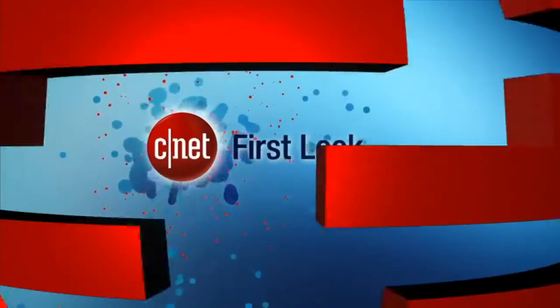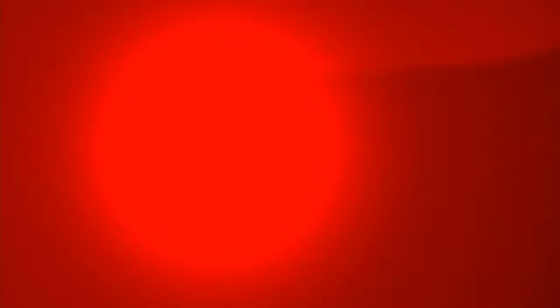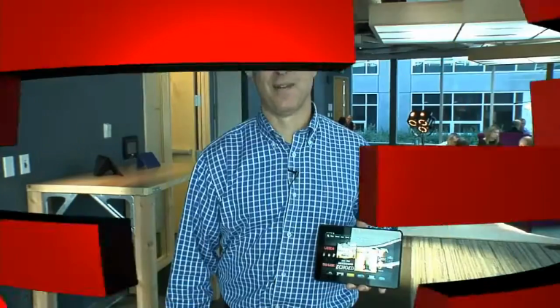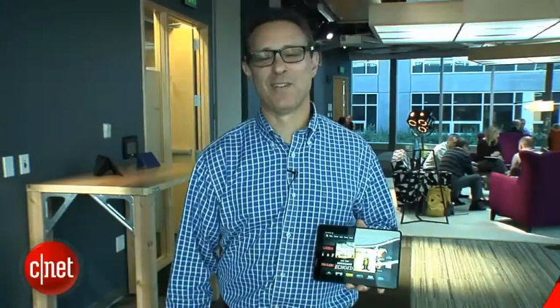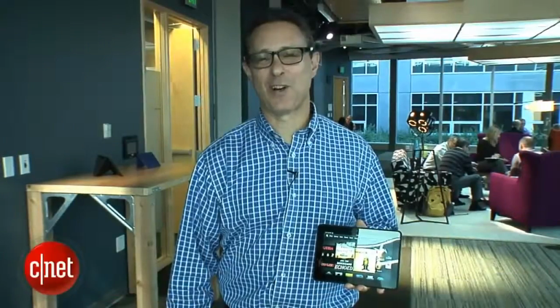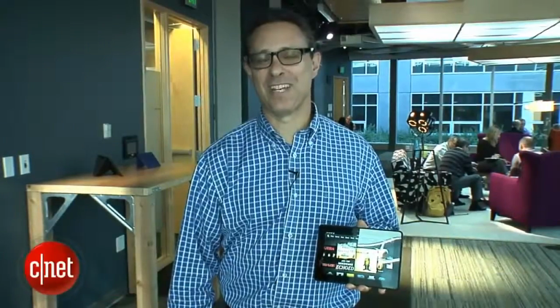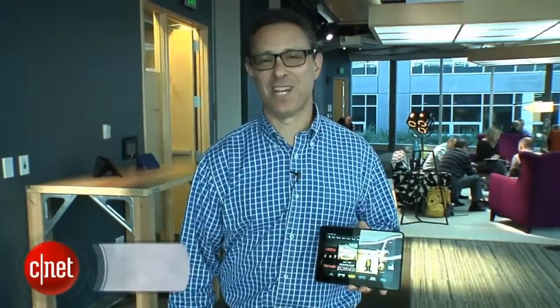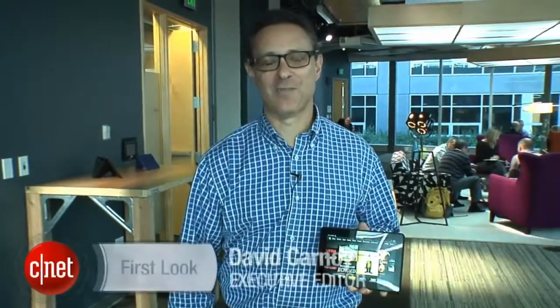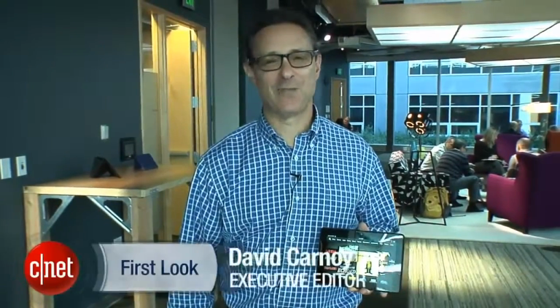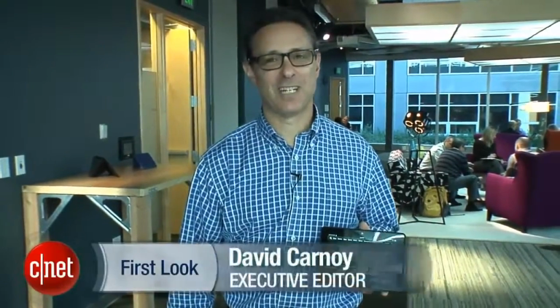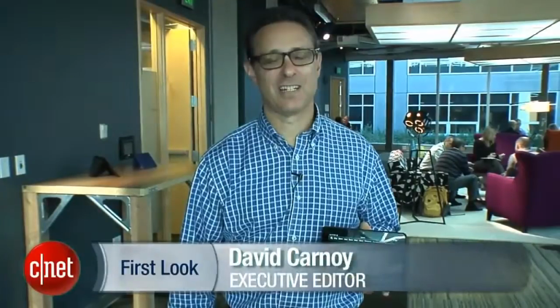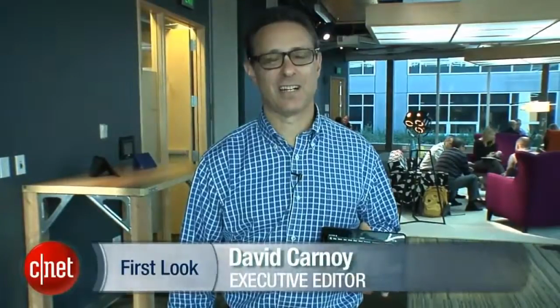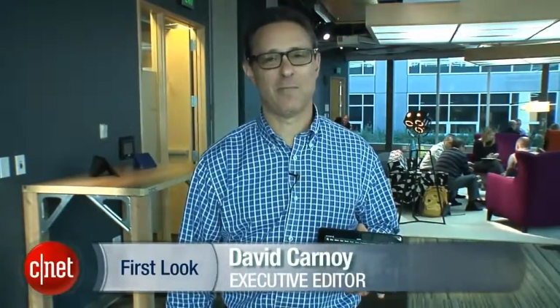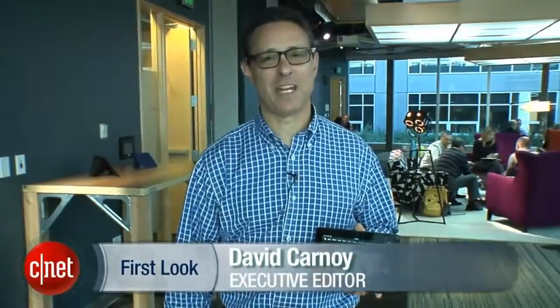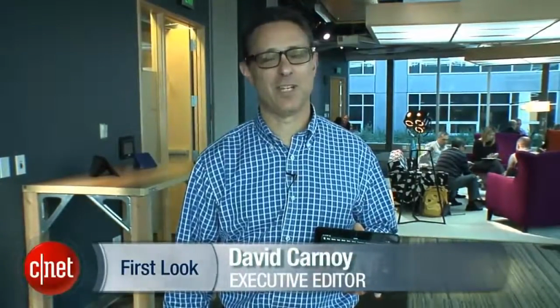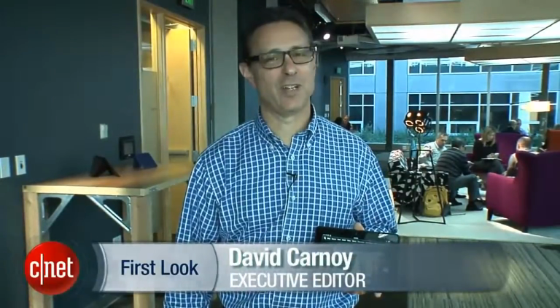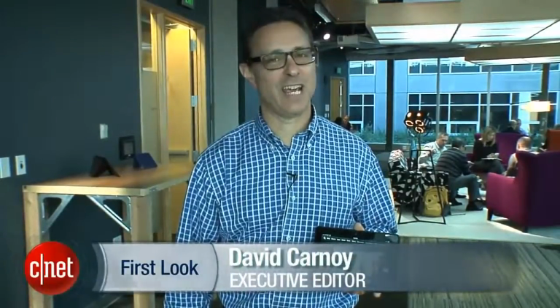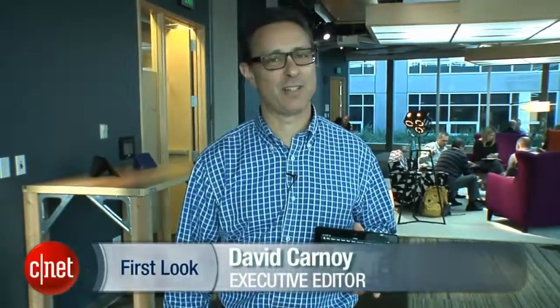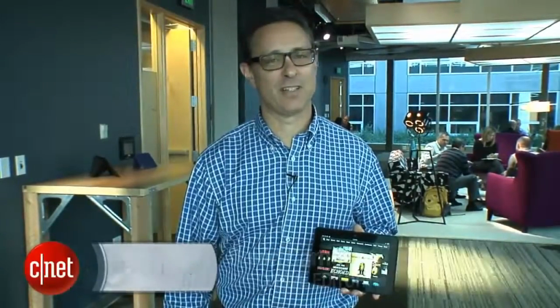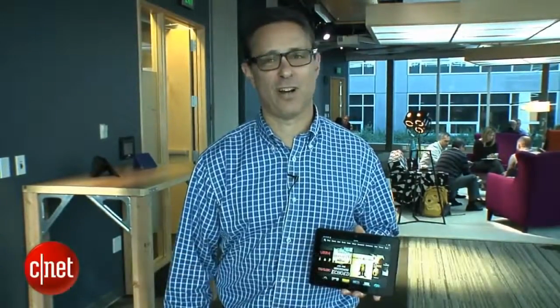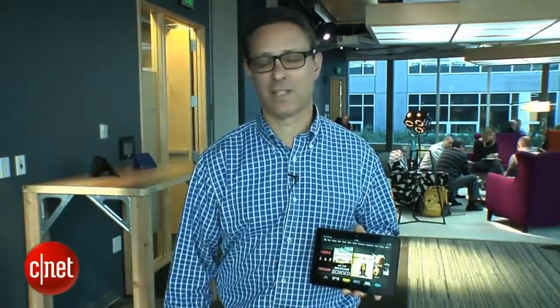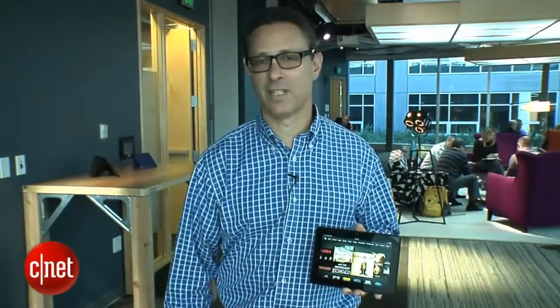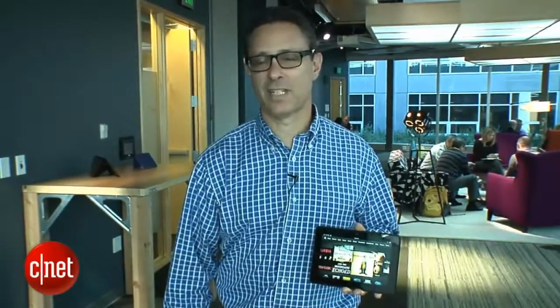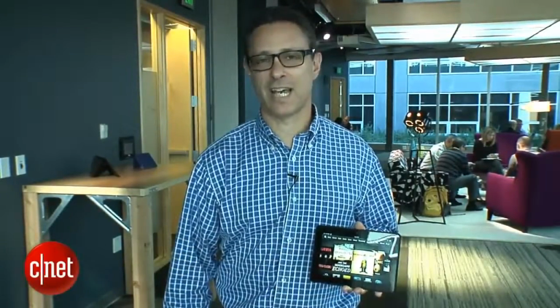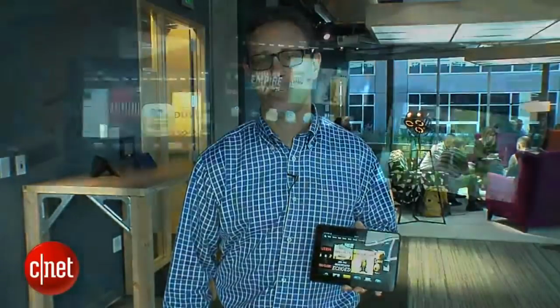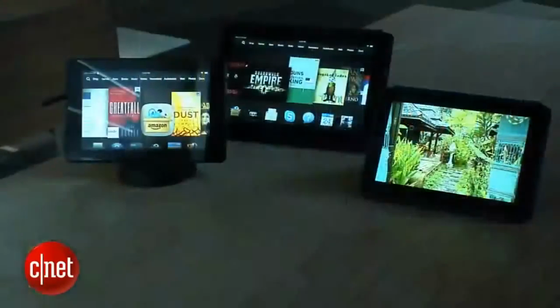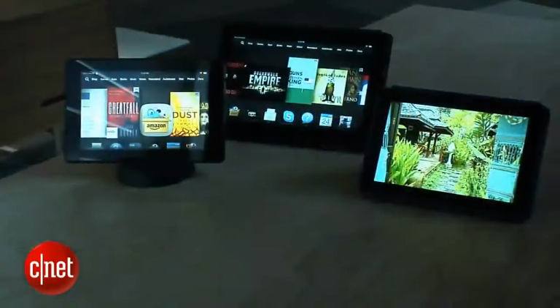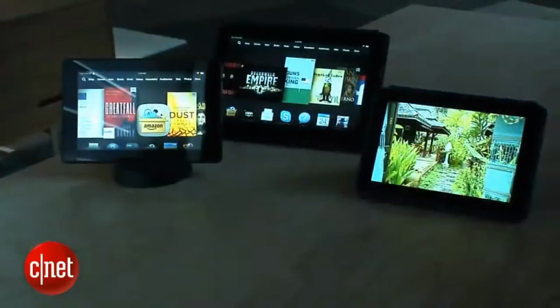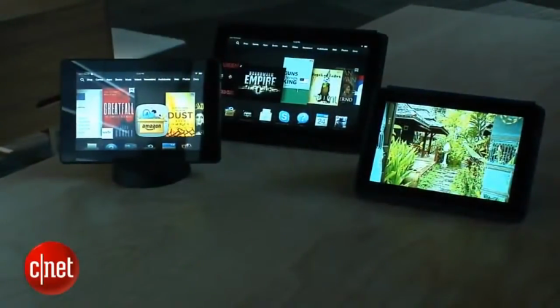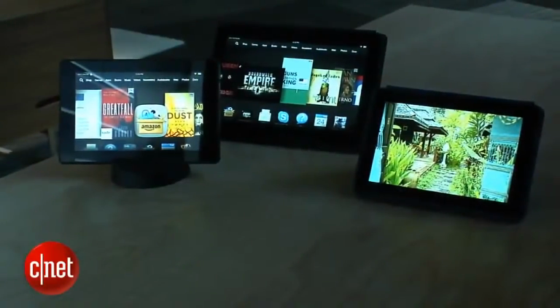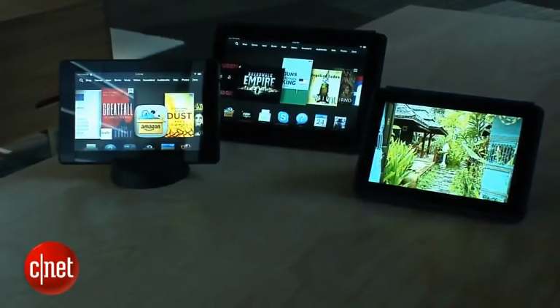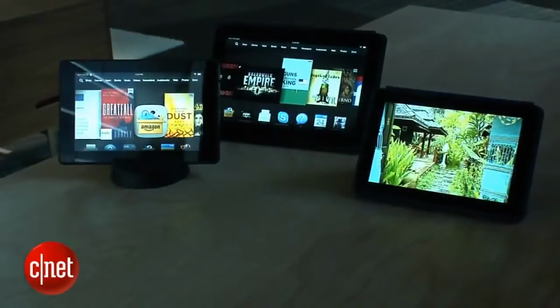Hi, I'm David Carnoy, Executive Editor for CNET.com, and I'm here at Amazon's offices in Seattle with their new tablets.